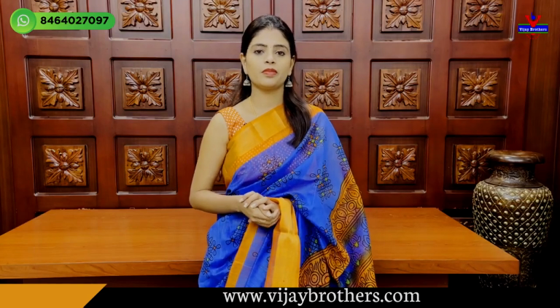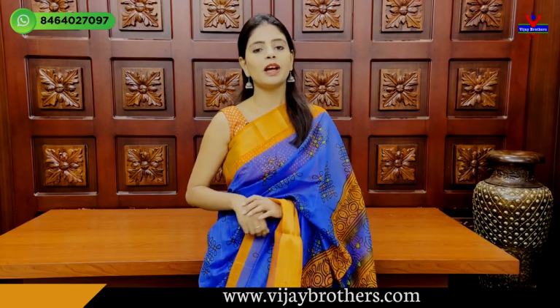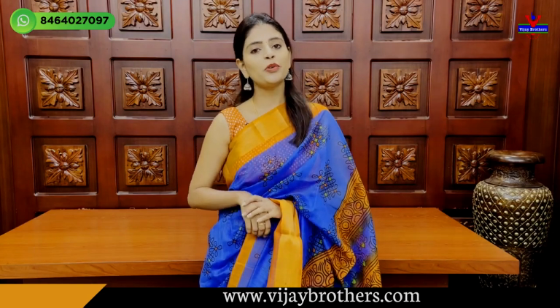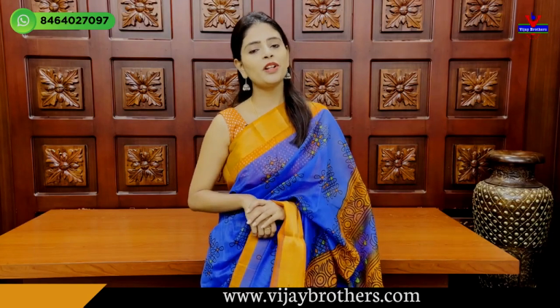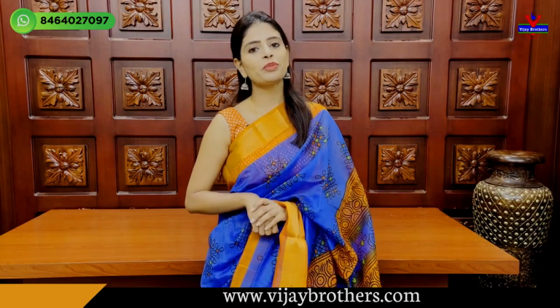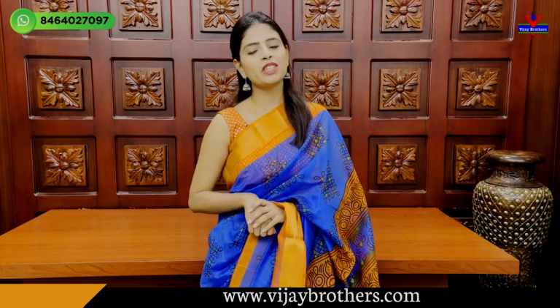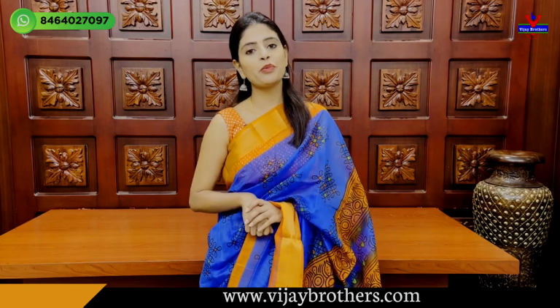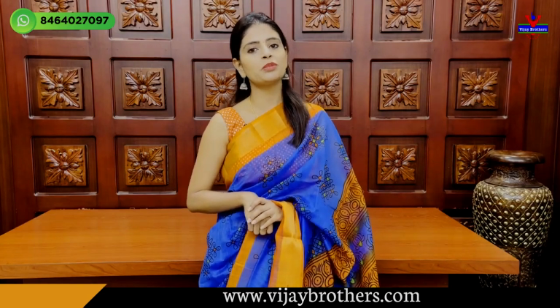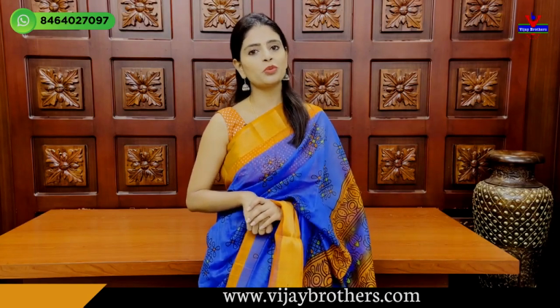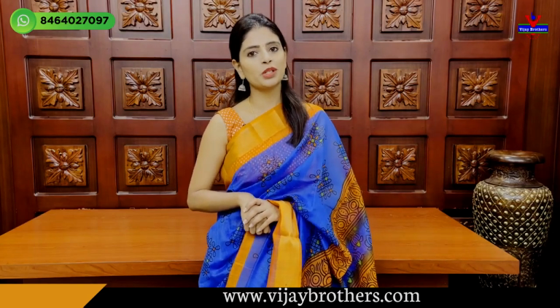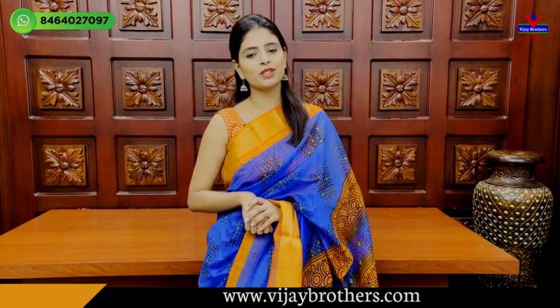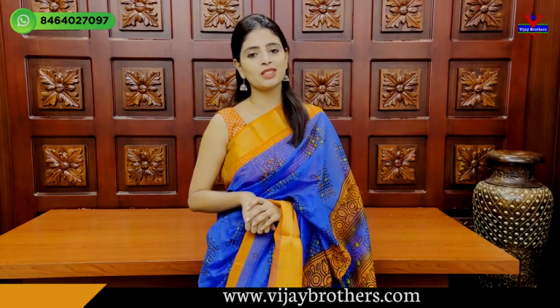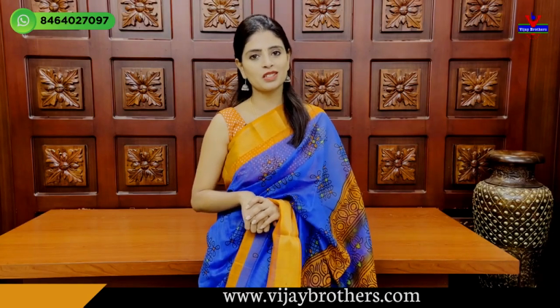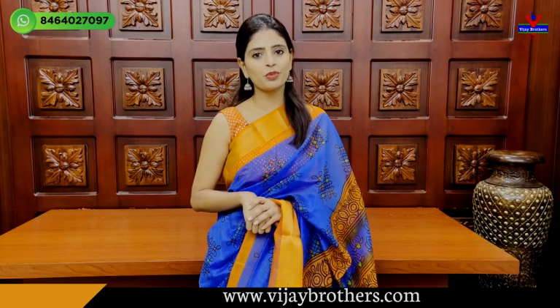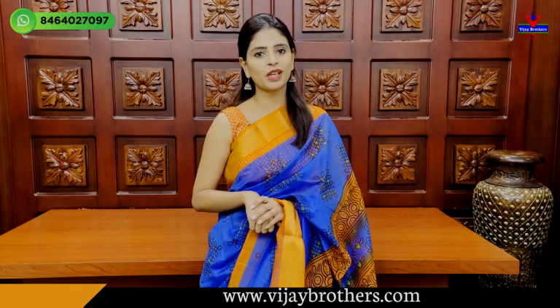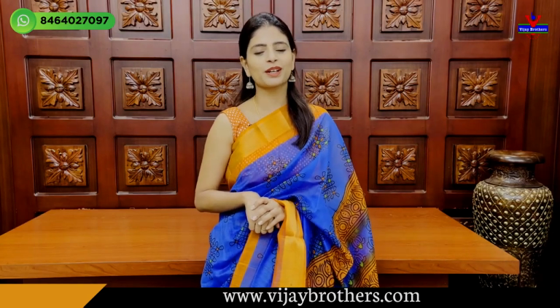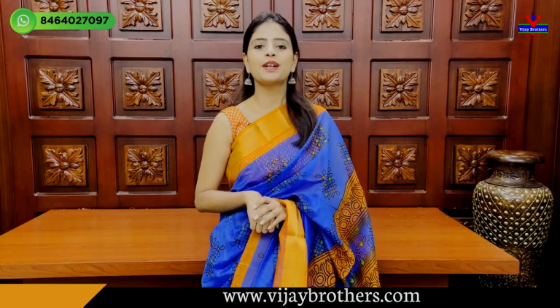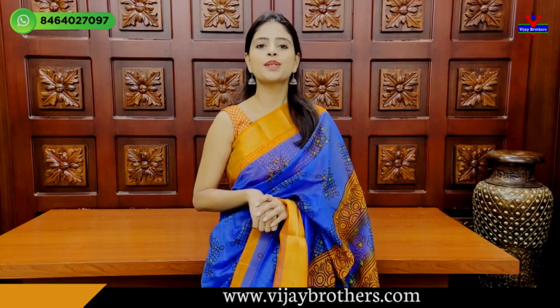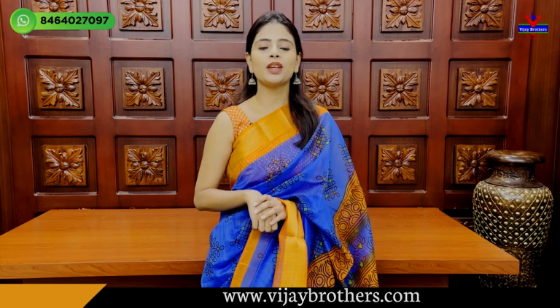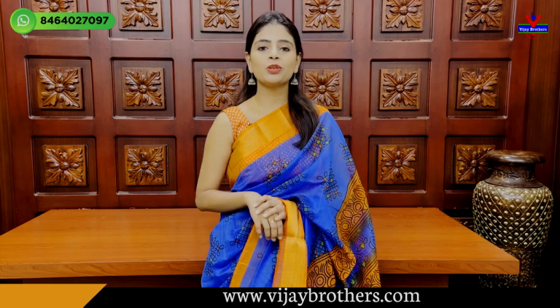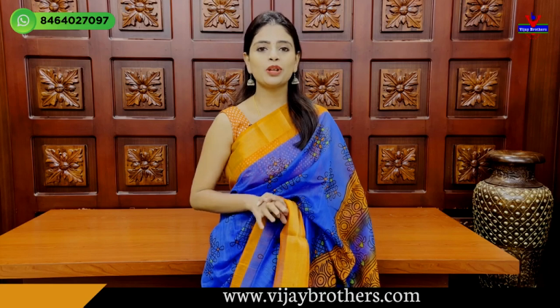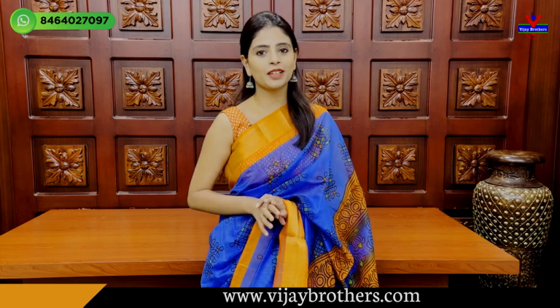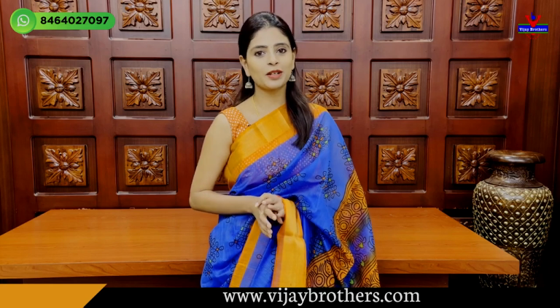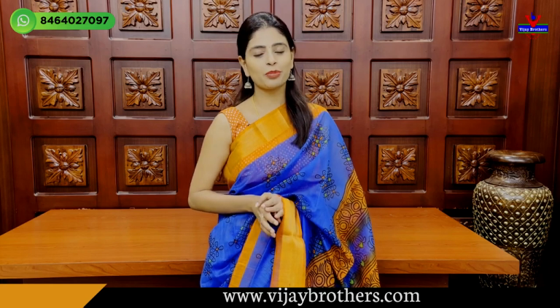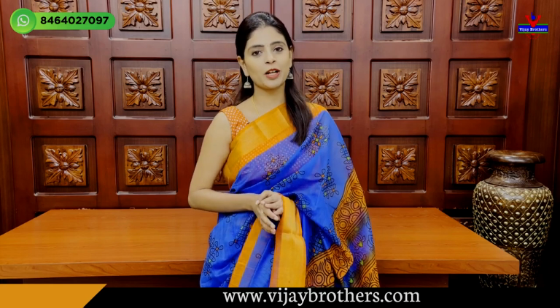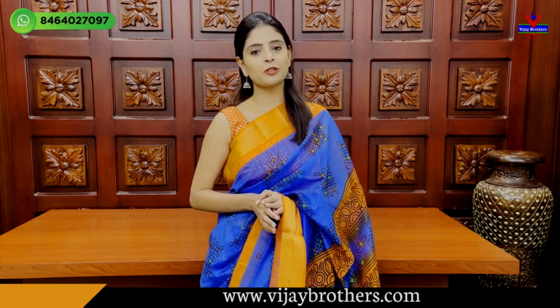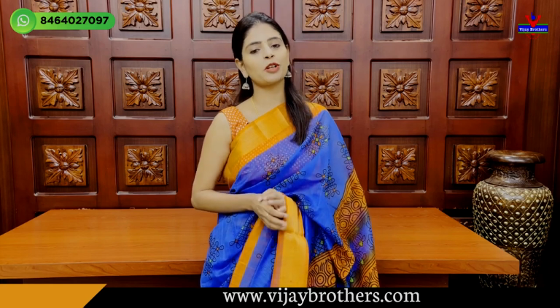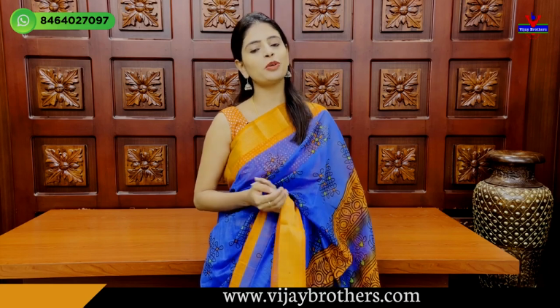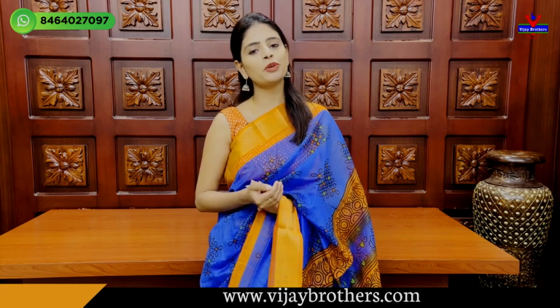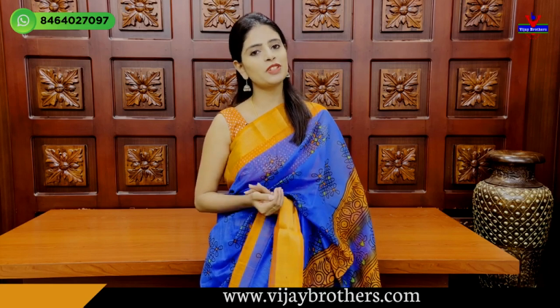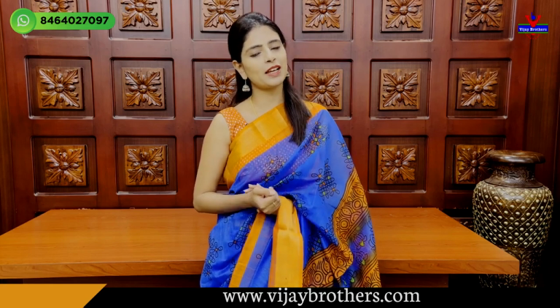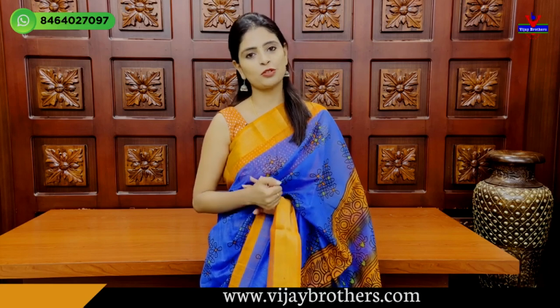Hello all, namaste, welcome to Ujjal Brothers. This is Monica. Today we are at the Hider Nagar branch, as you can see all of us.